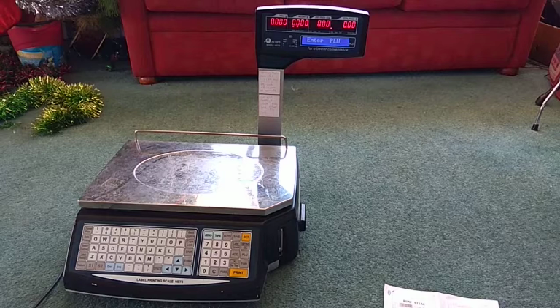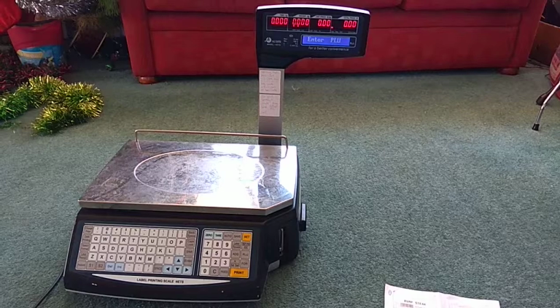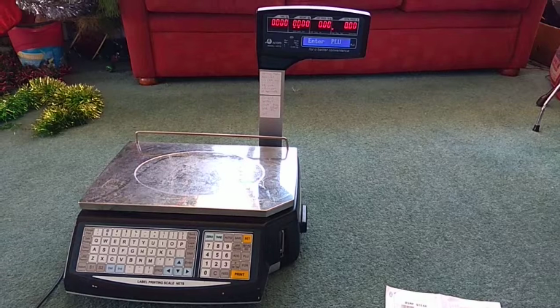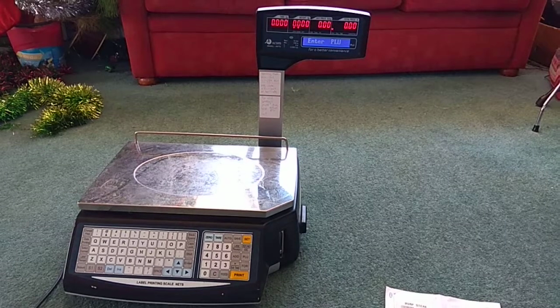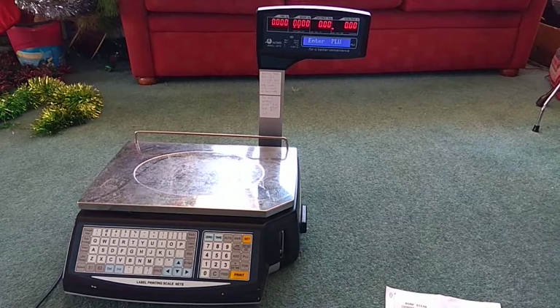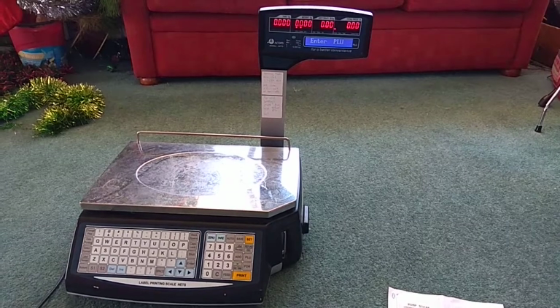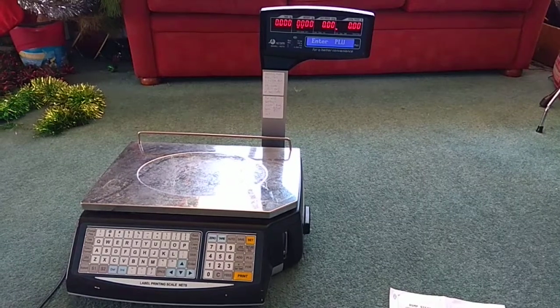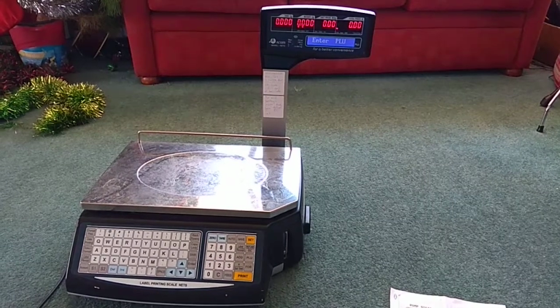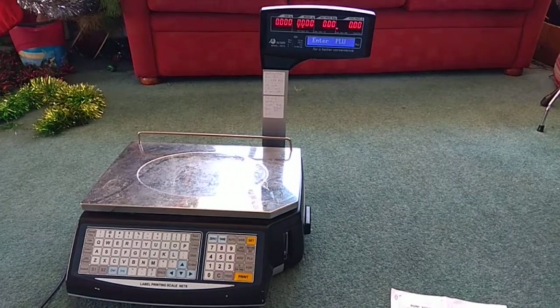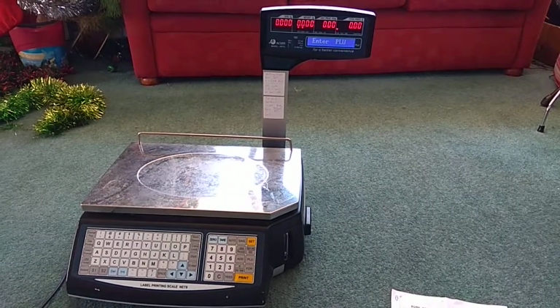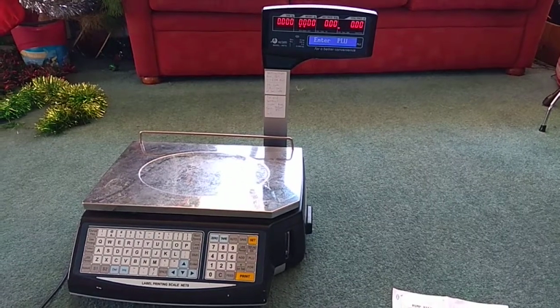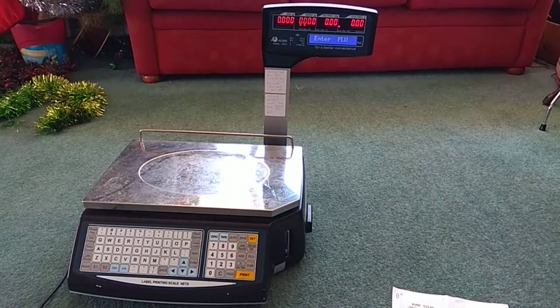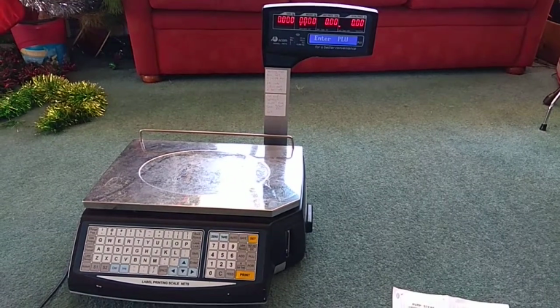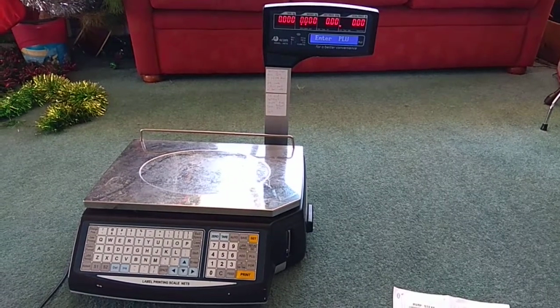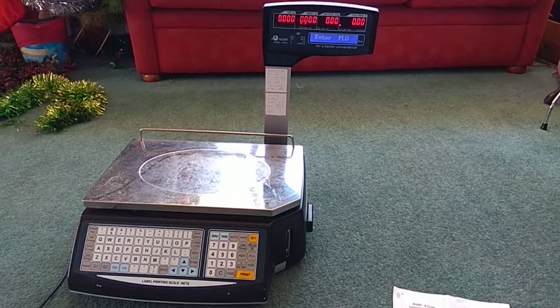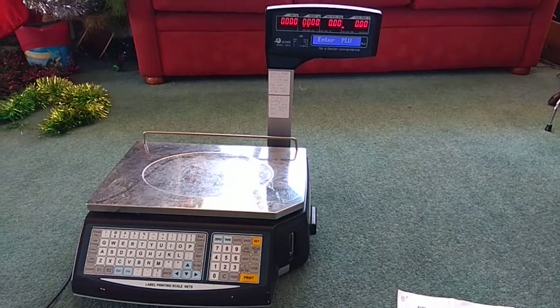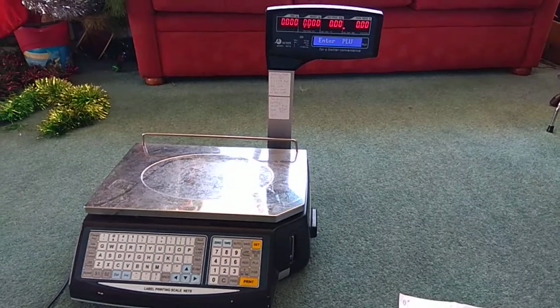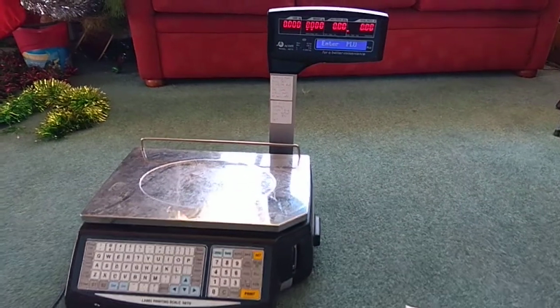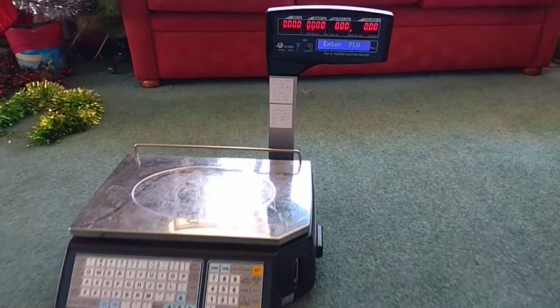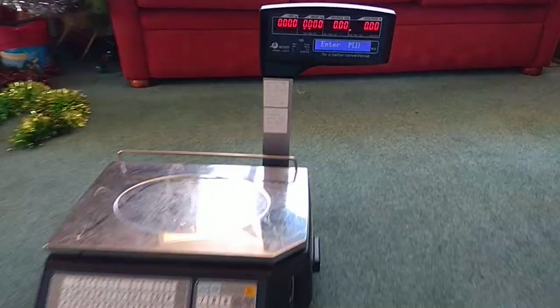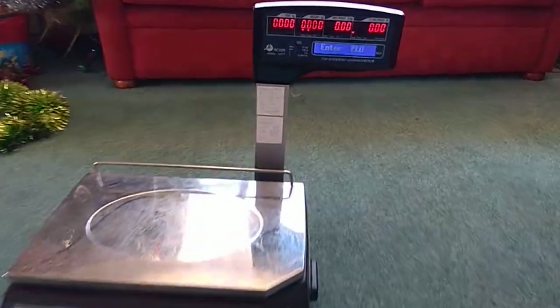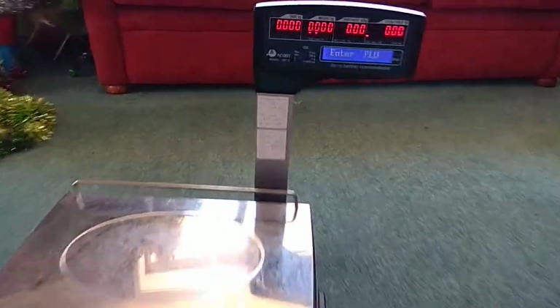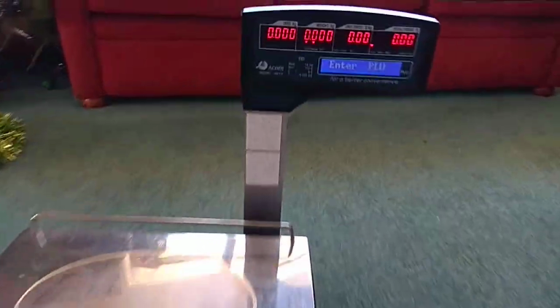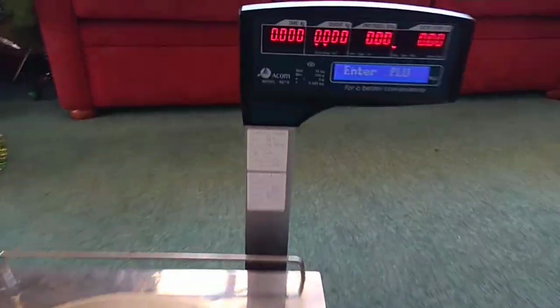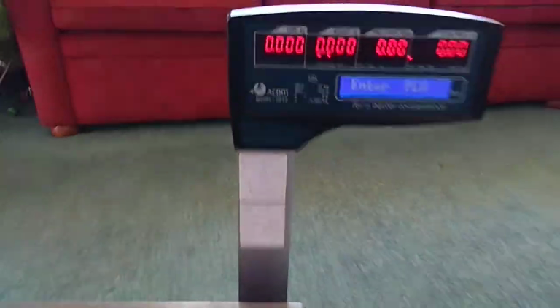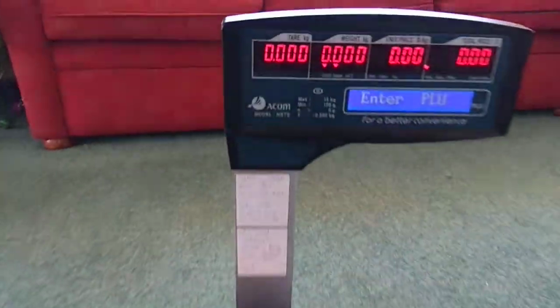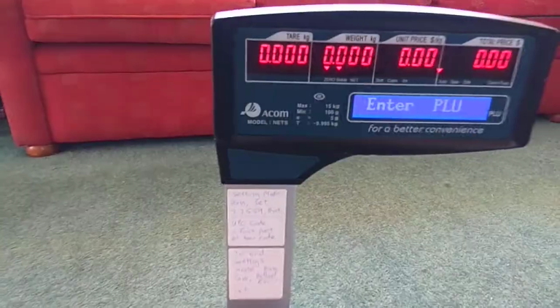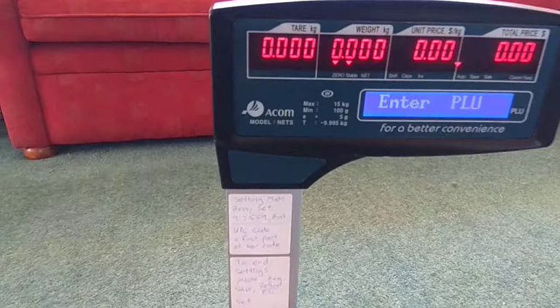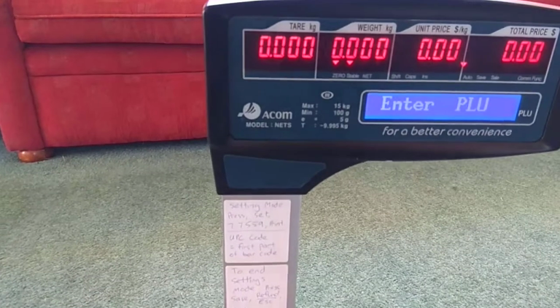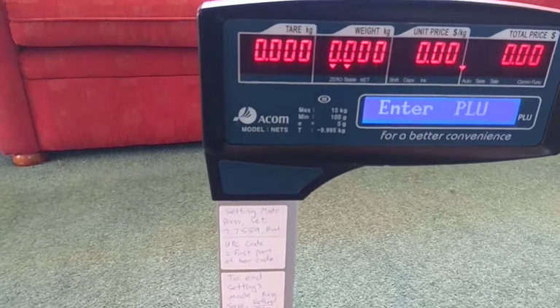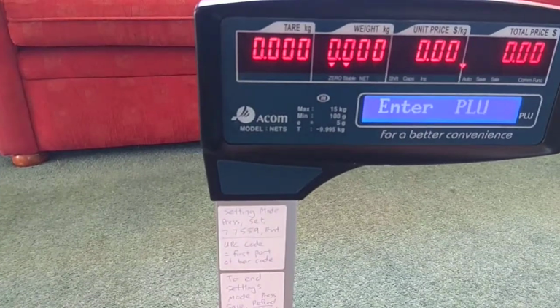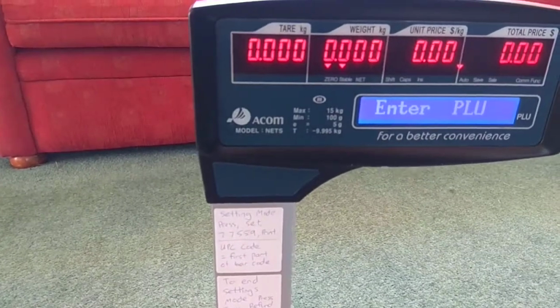Today we're going to show you how to use an AECOM NITS weights machine scale.